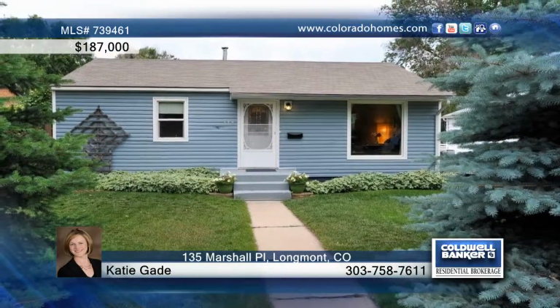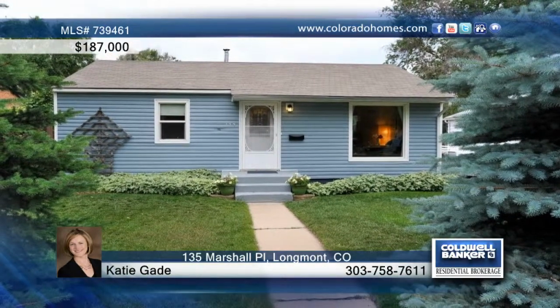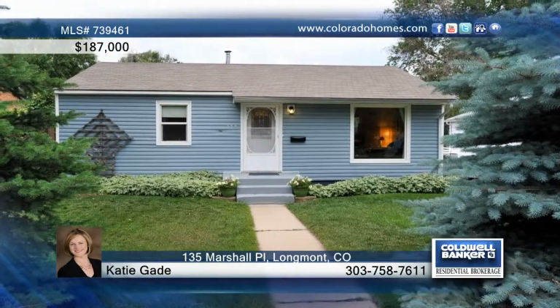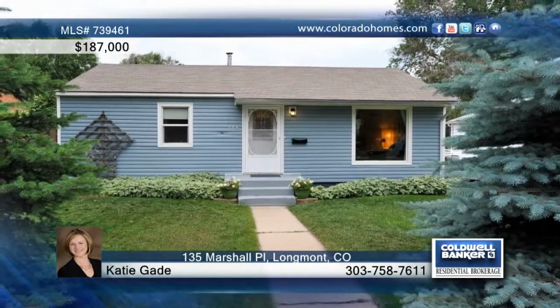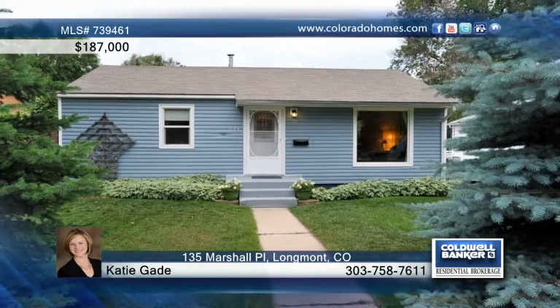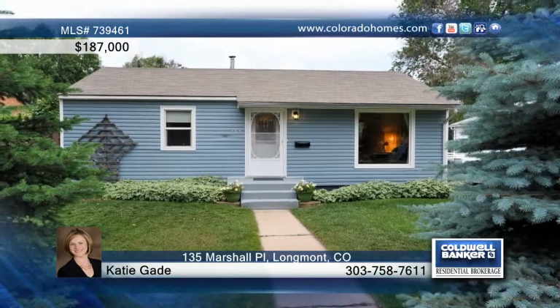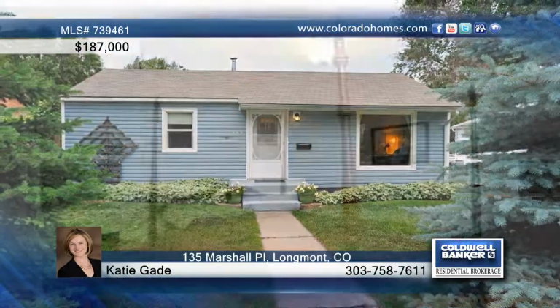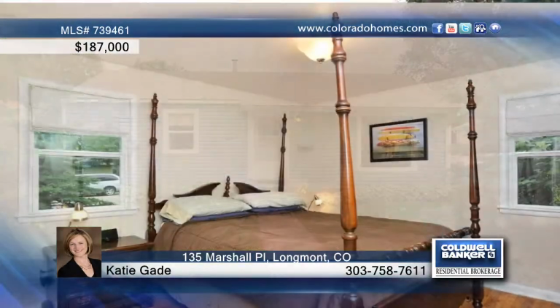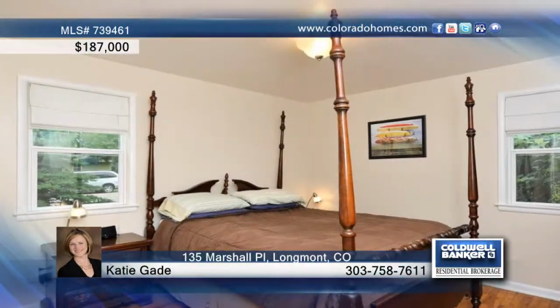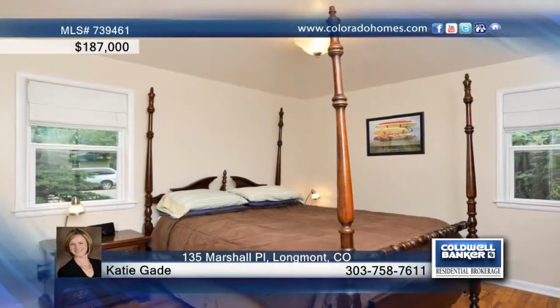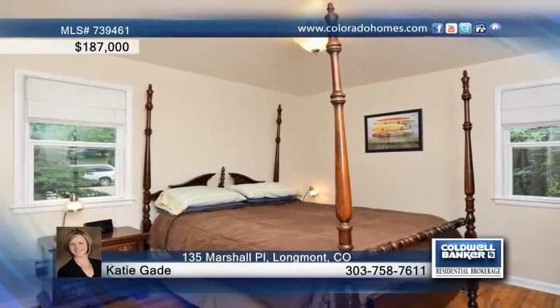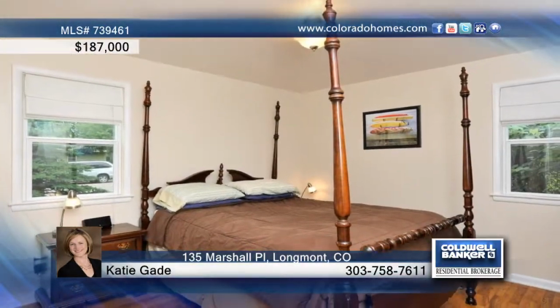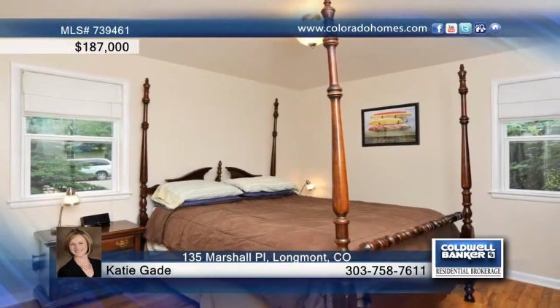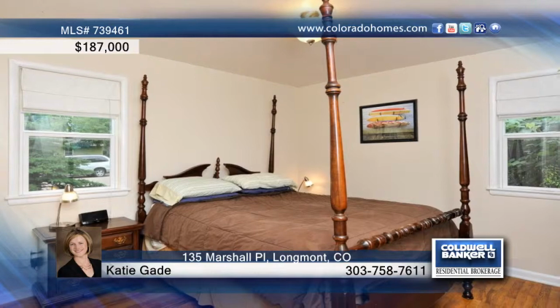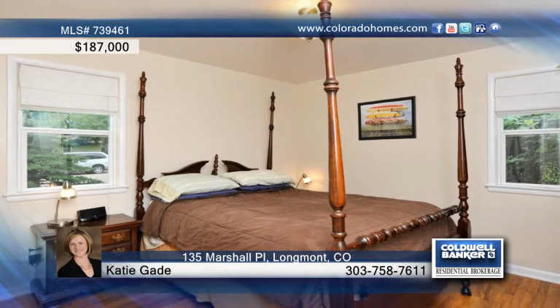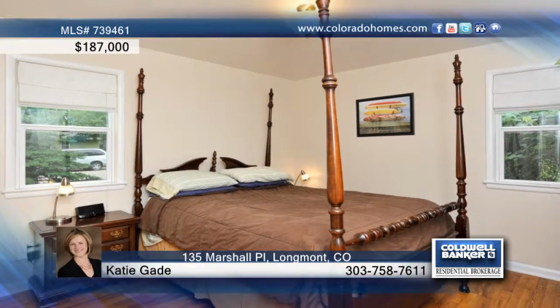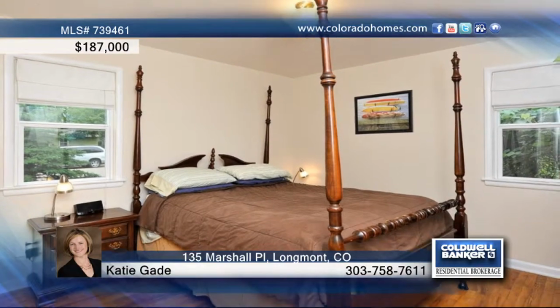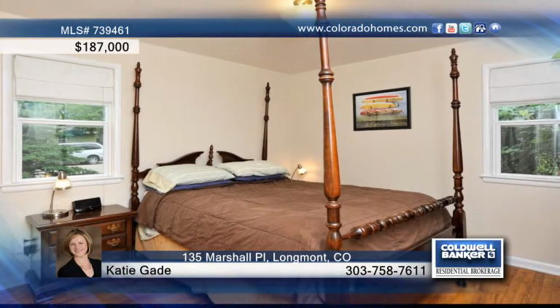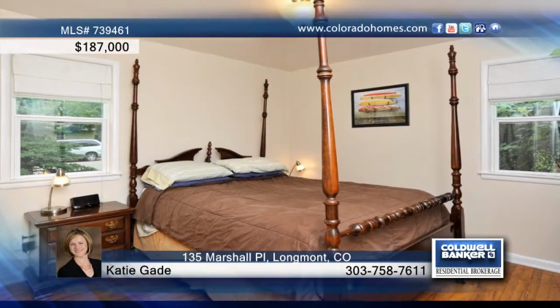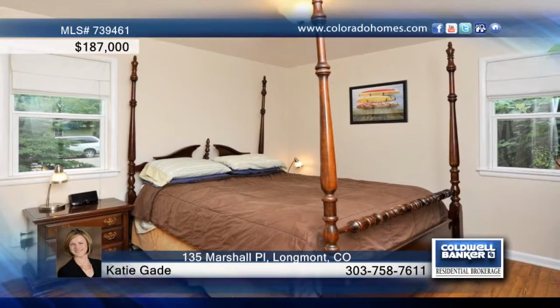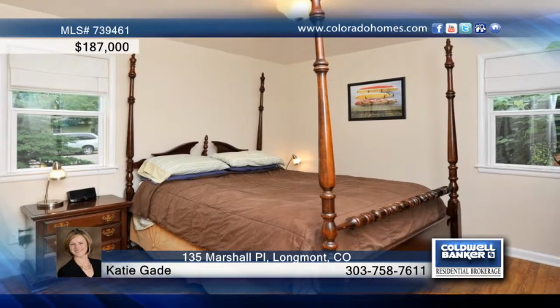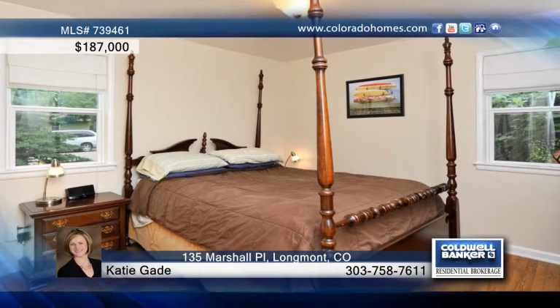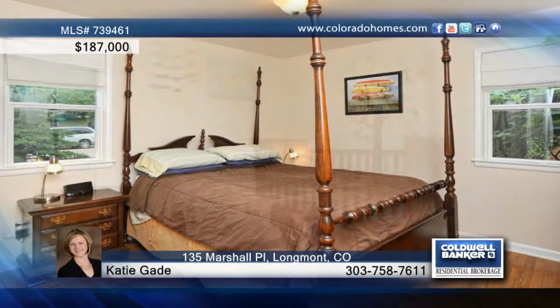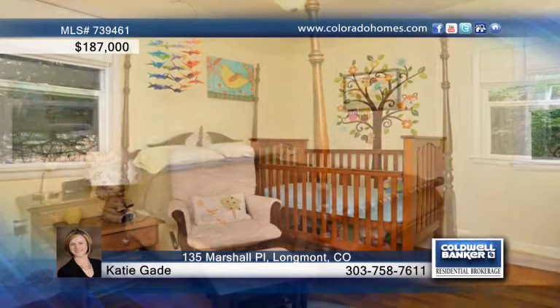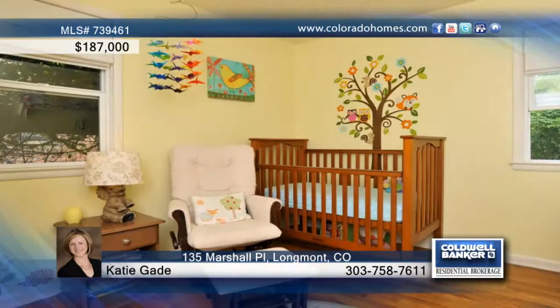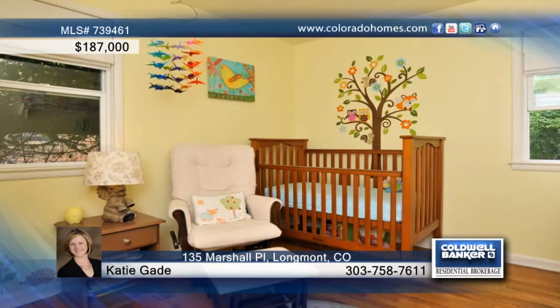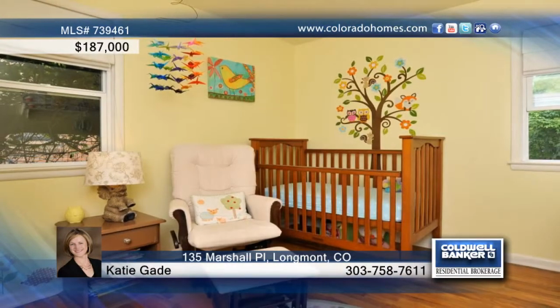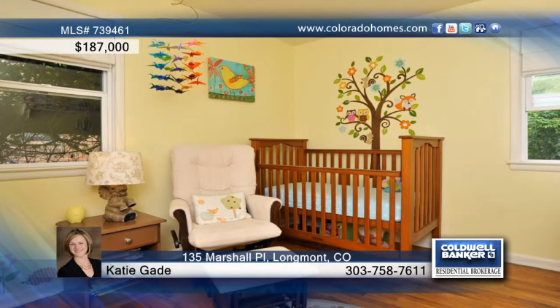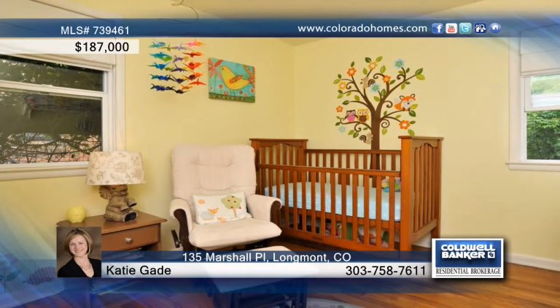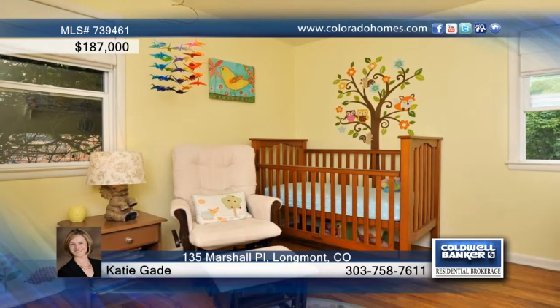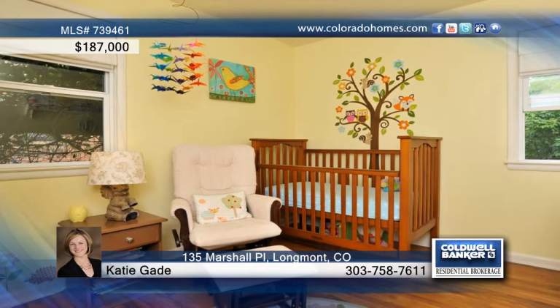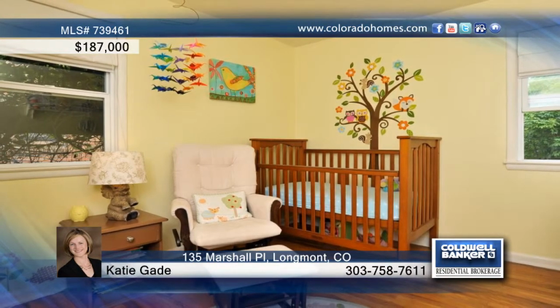The incredible backyard with patio and fruit trees is perfect for your summer barbecues. Call Katie Gade and make this home yours.